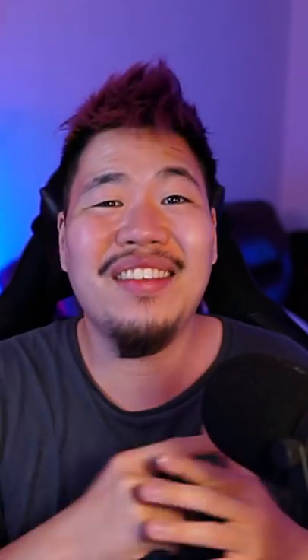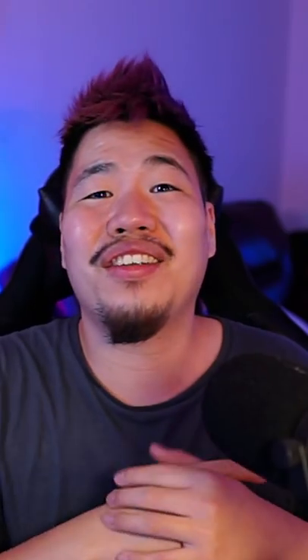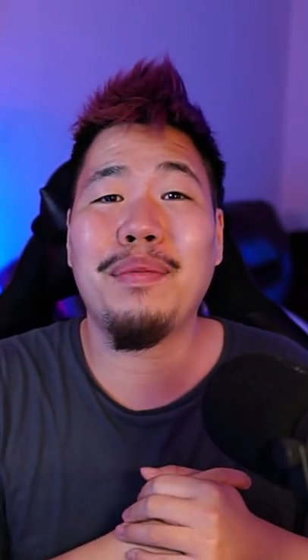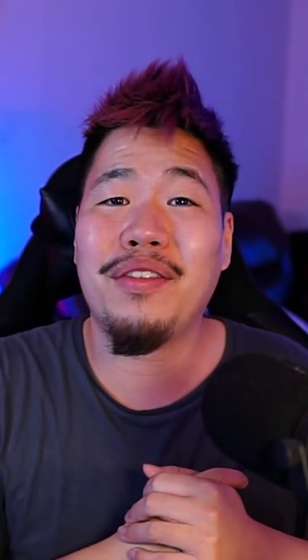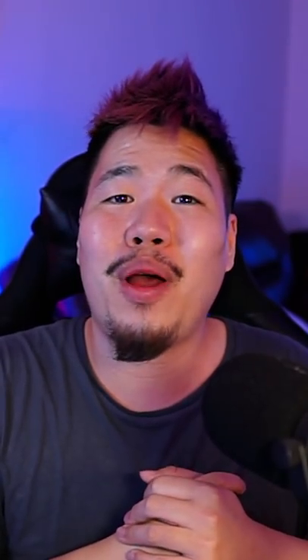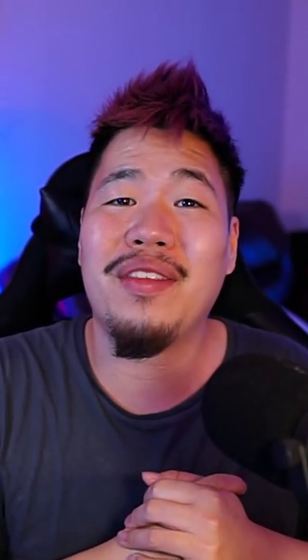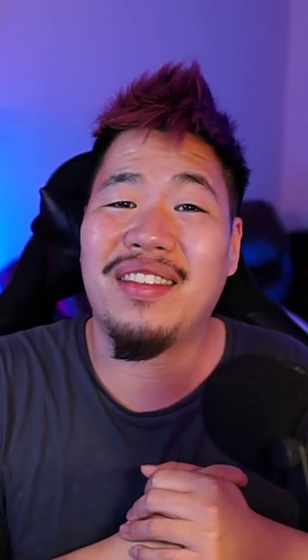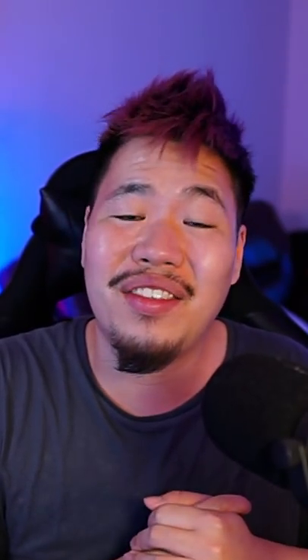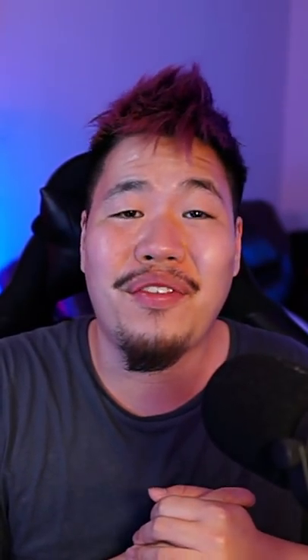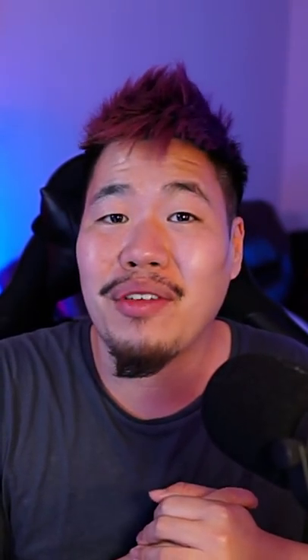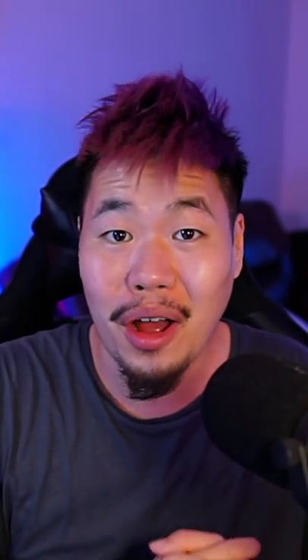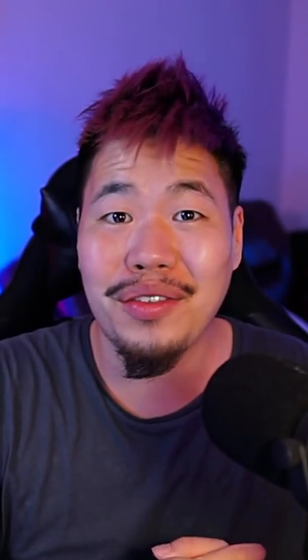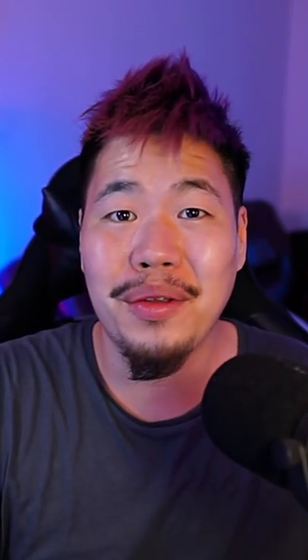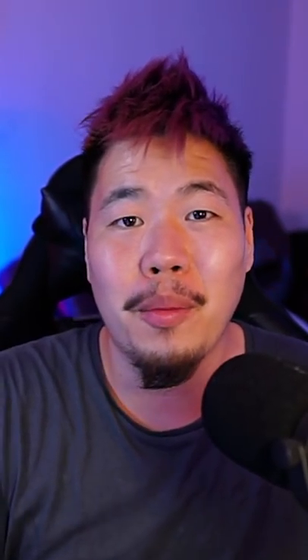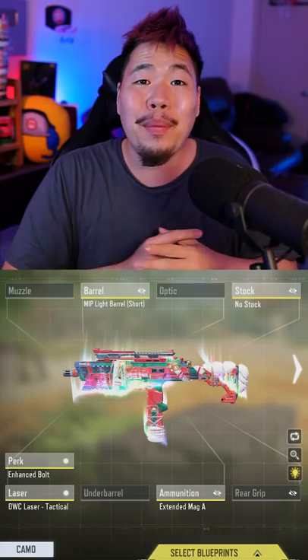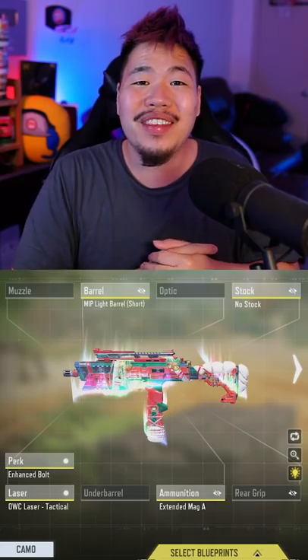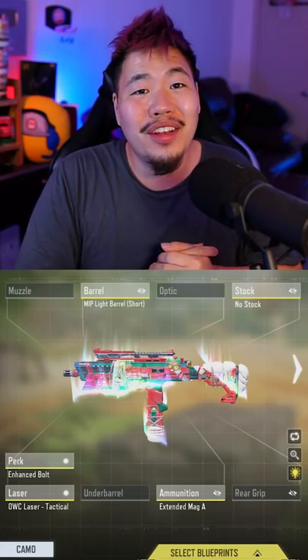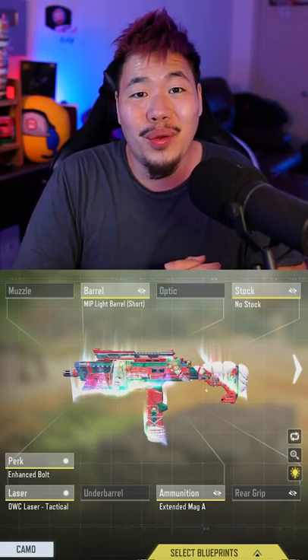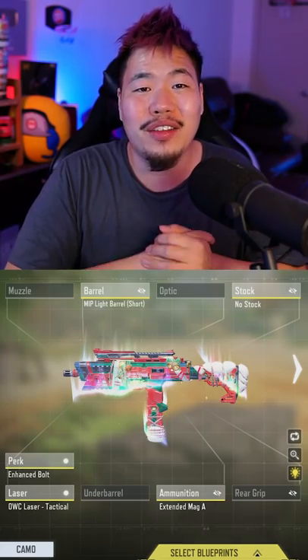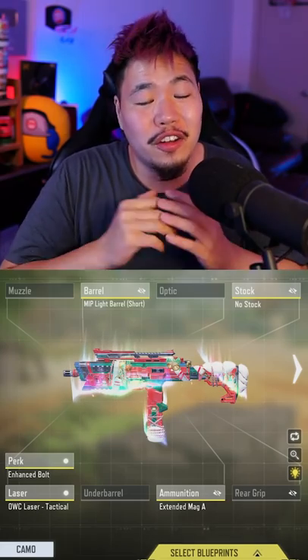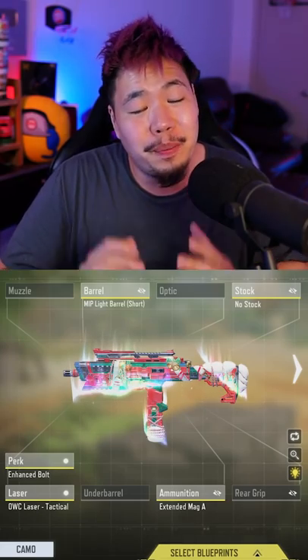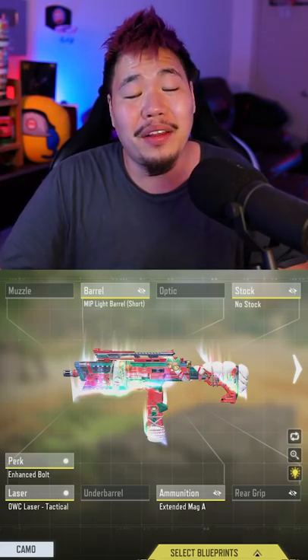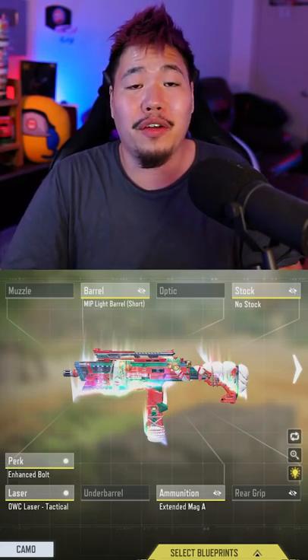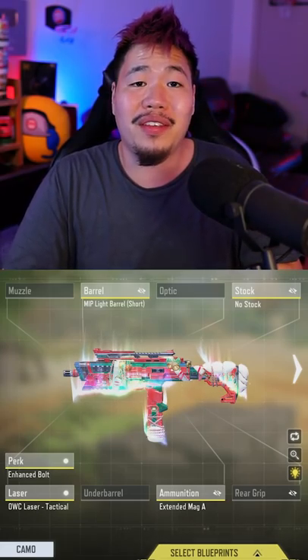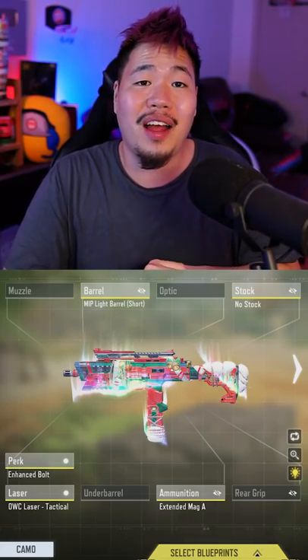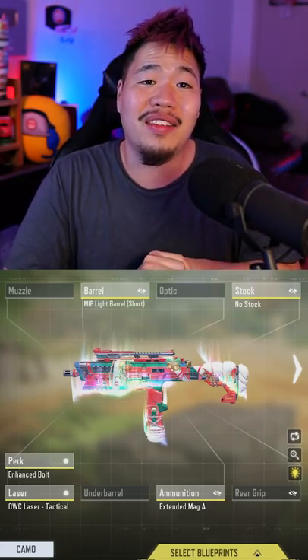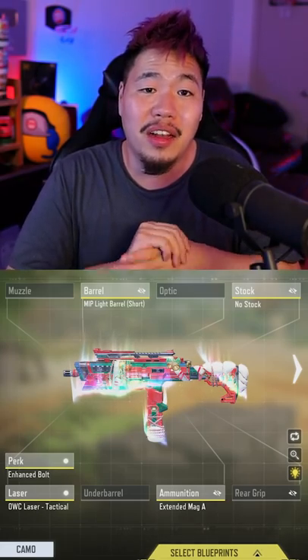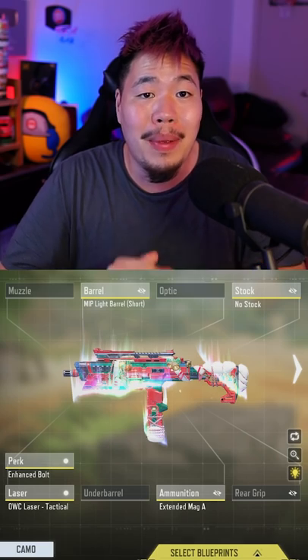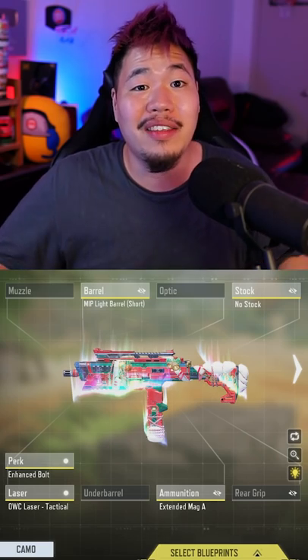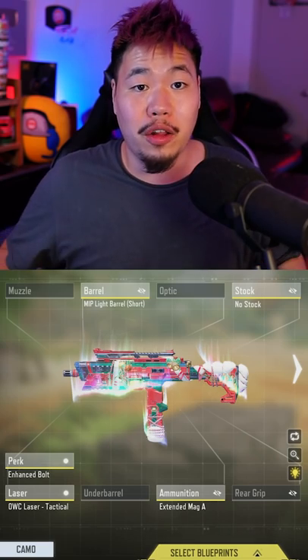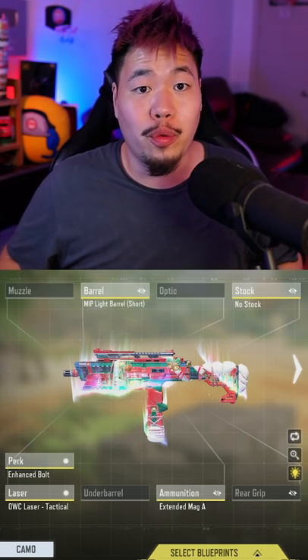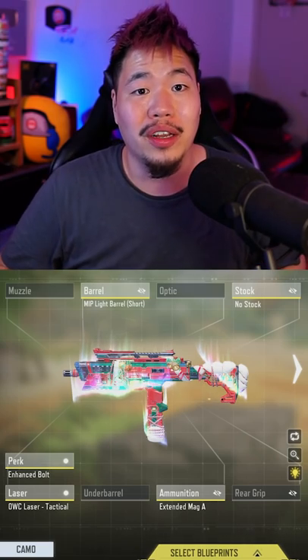These are the top 7 weapons in Season 5 of Call of Duty Mobile. Number 7, the QXR. Despite the nerf, this gun is still amazing close range.